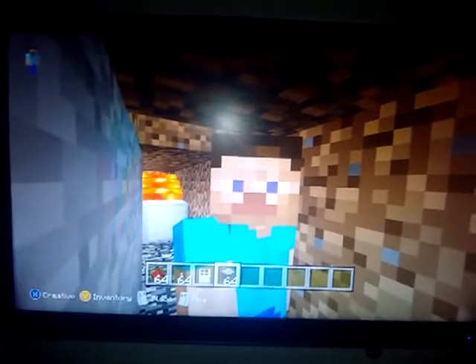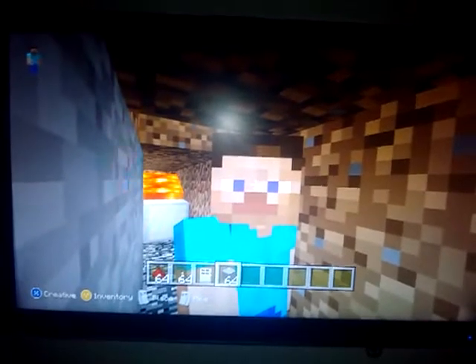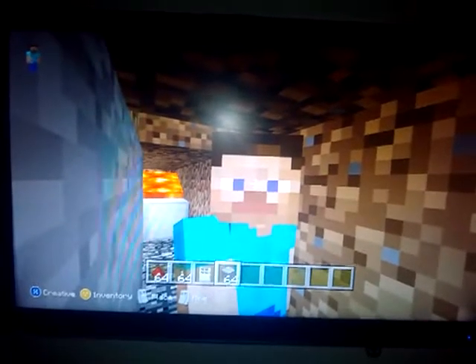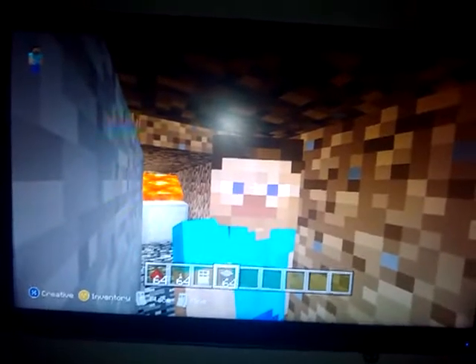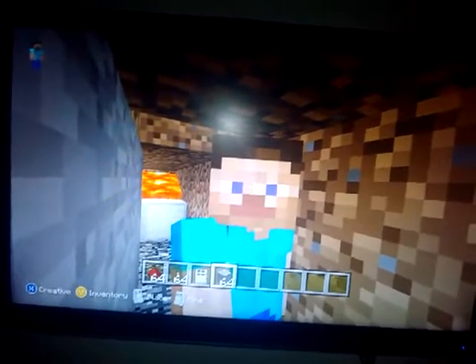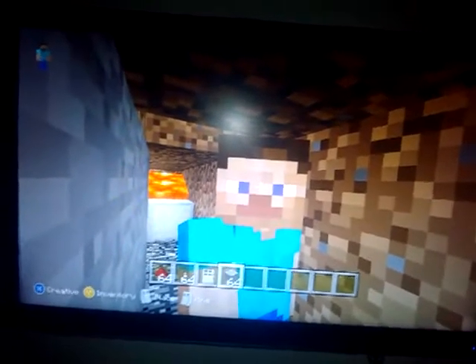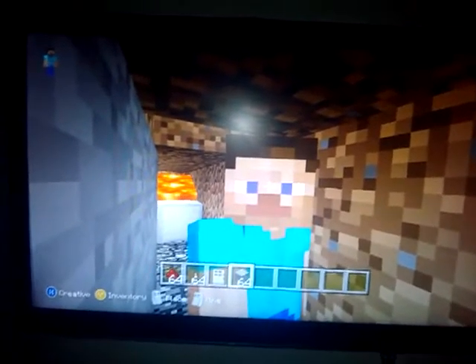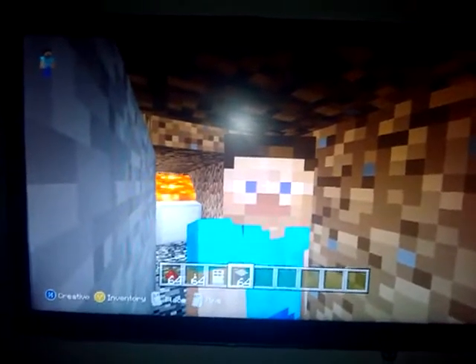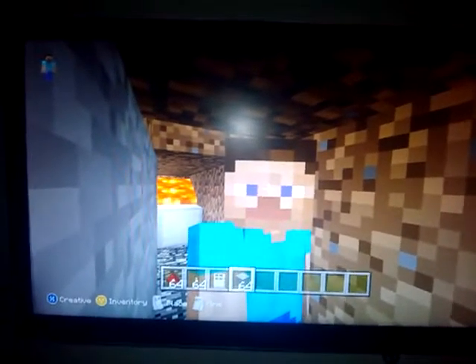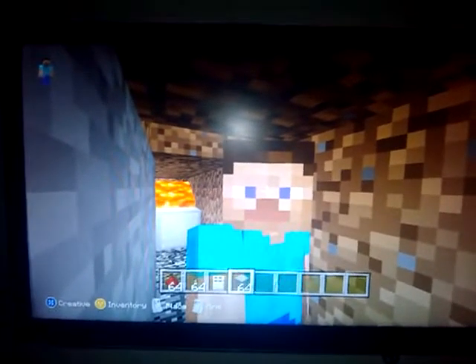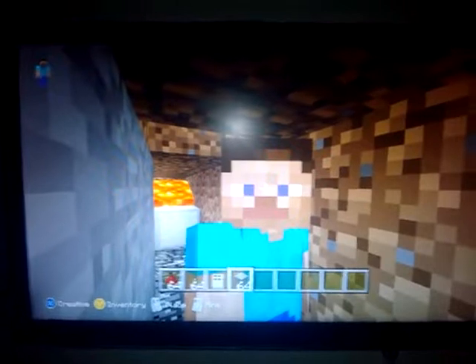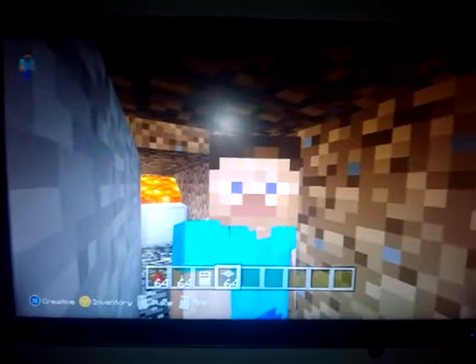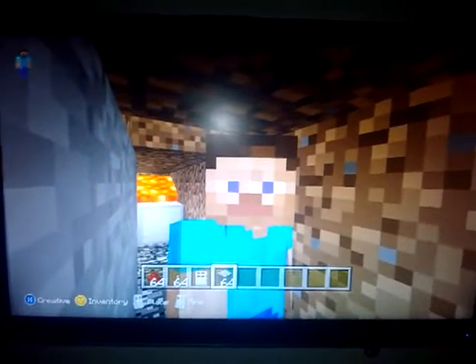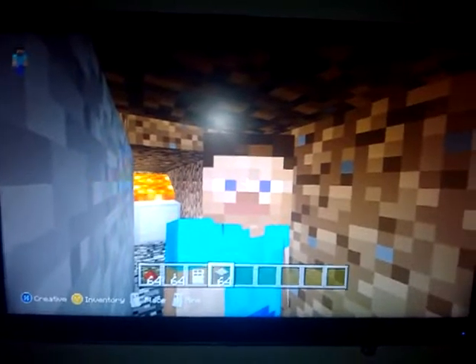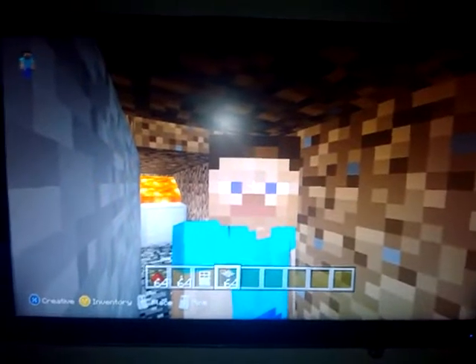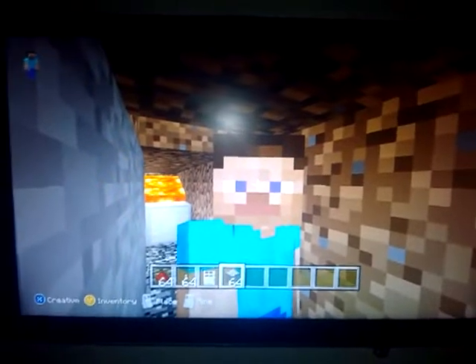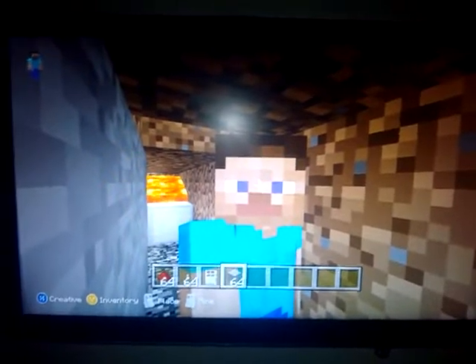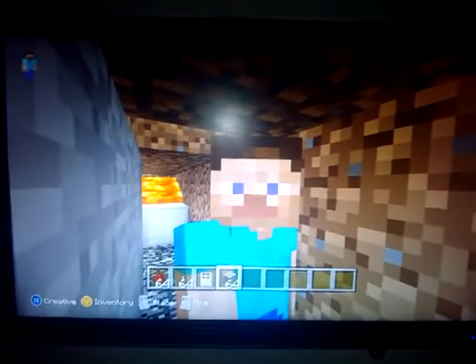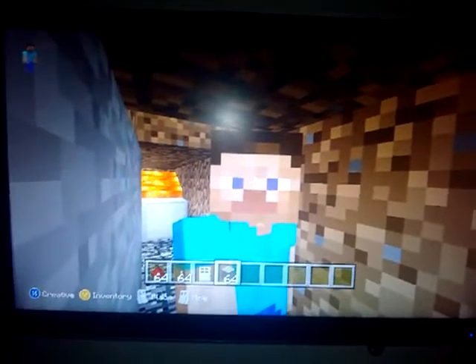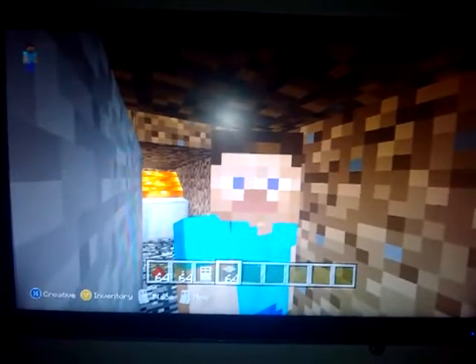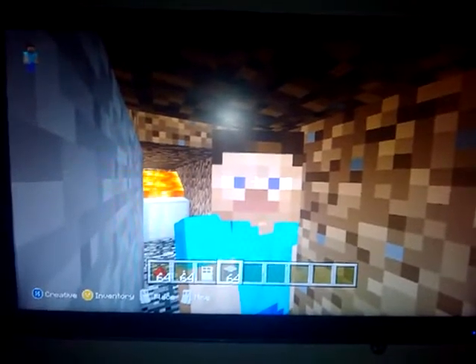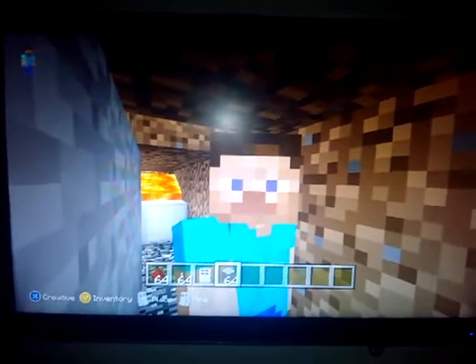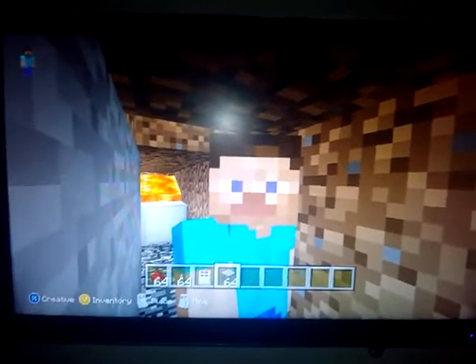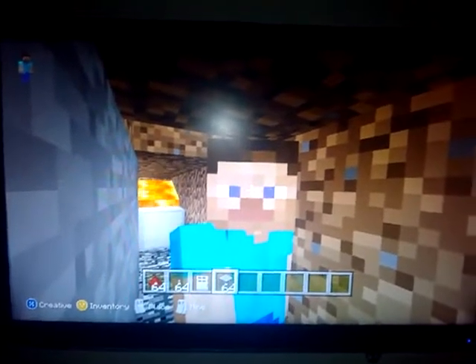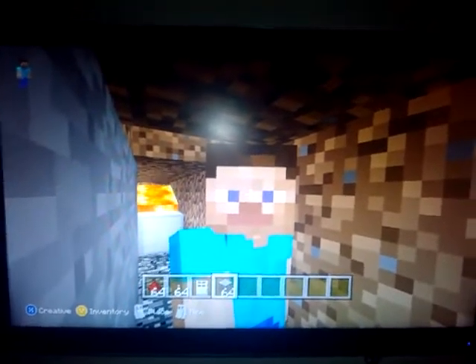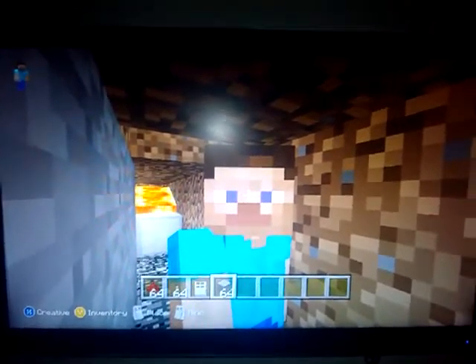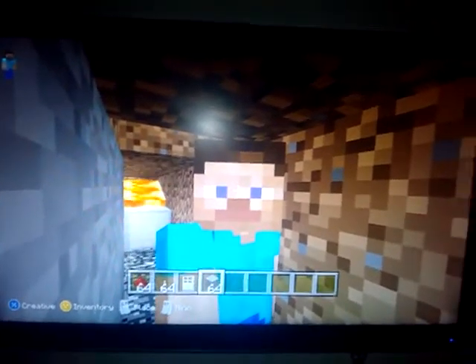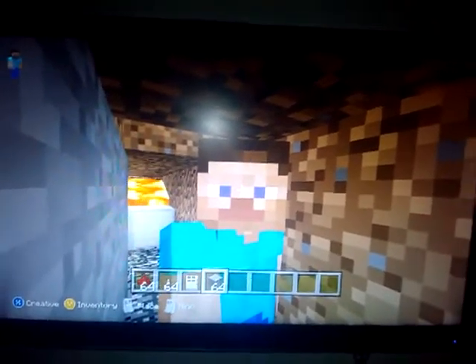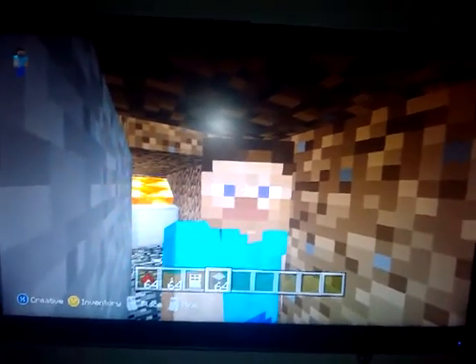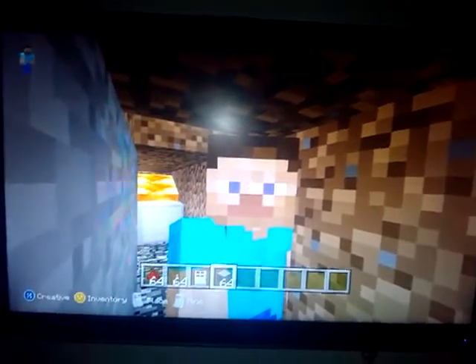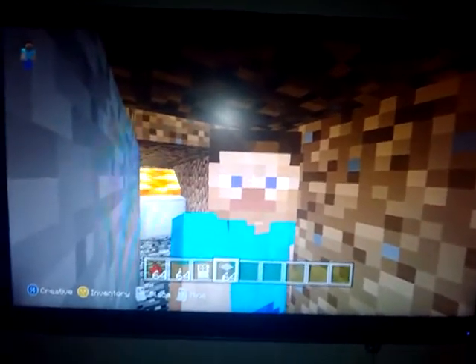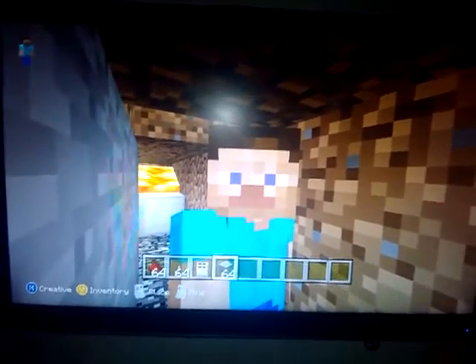All right guys, I'm going to show you how to make a hidden door, so let's go.